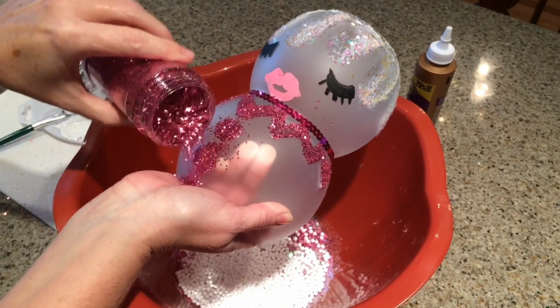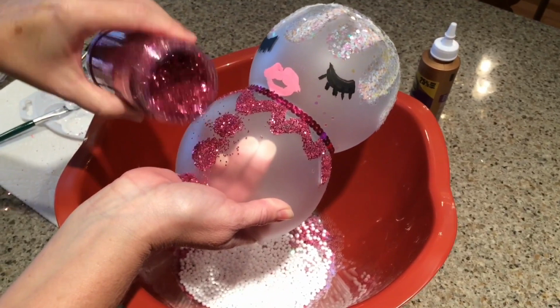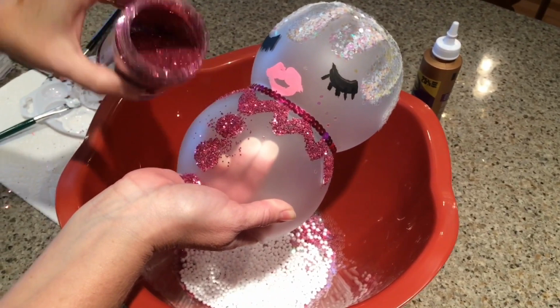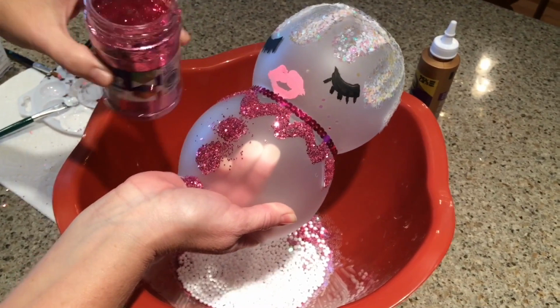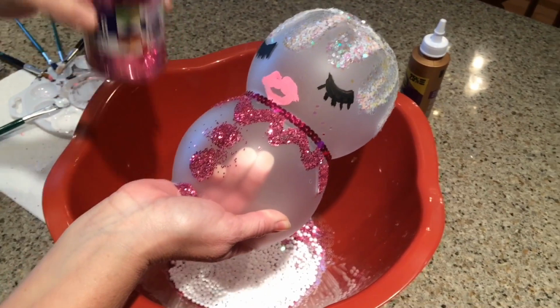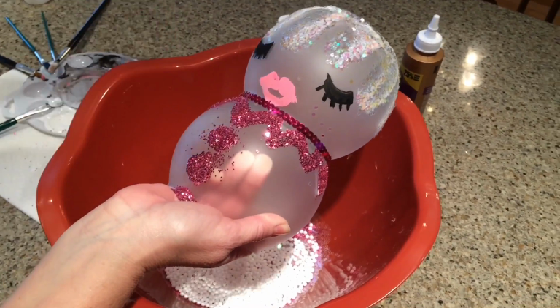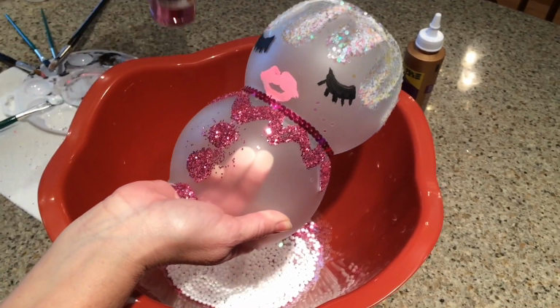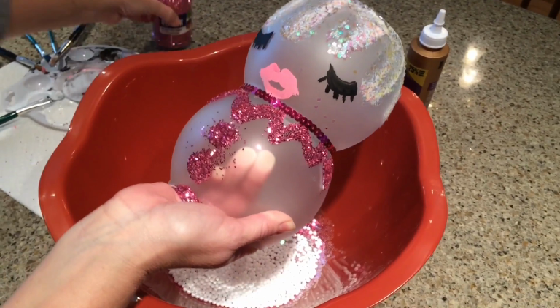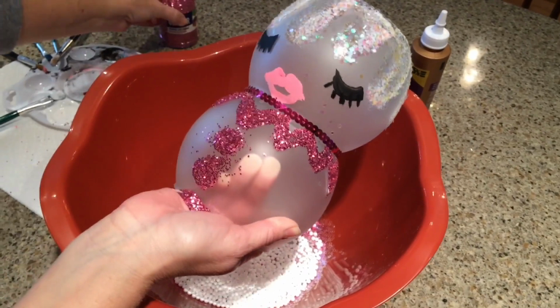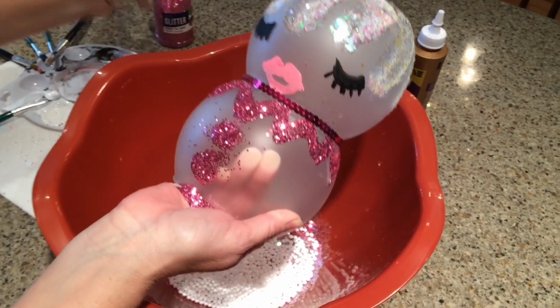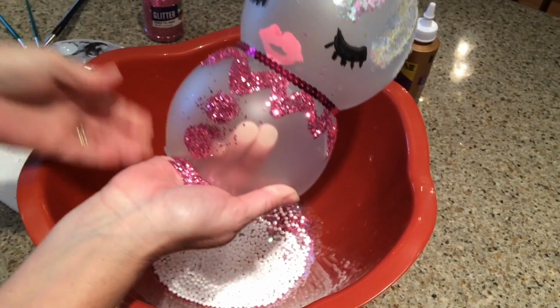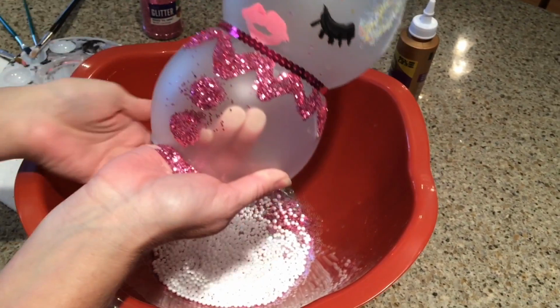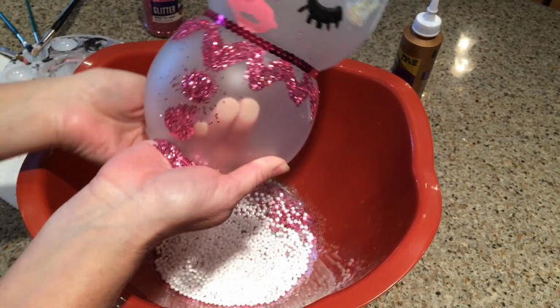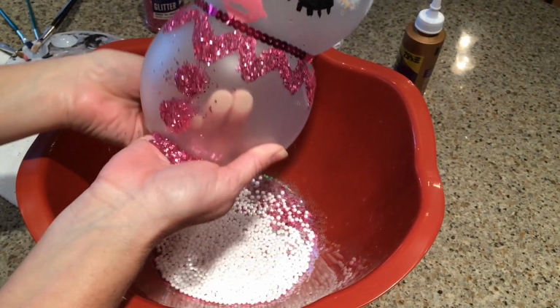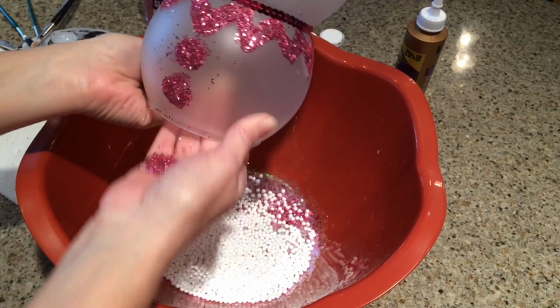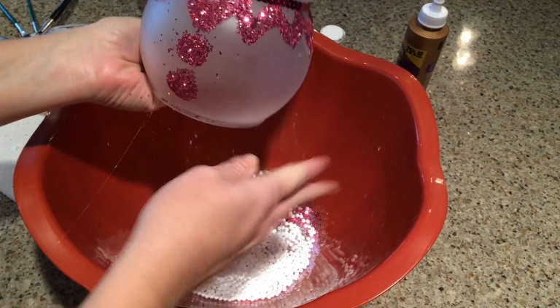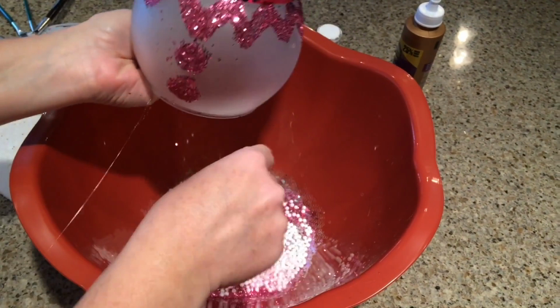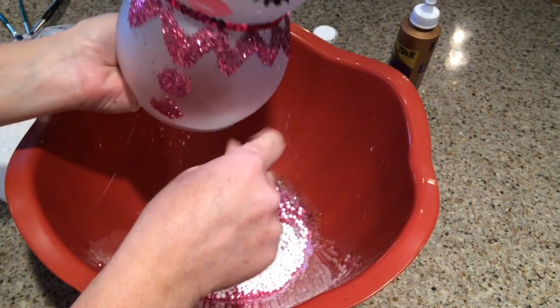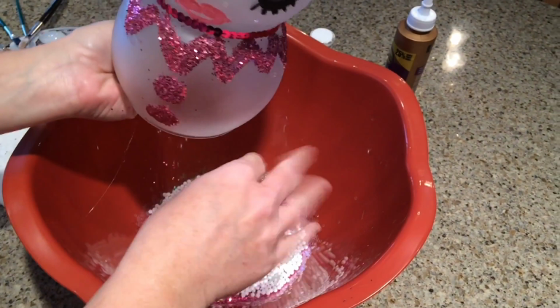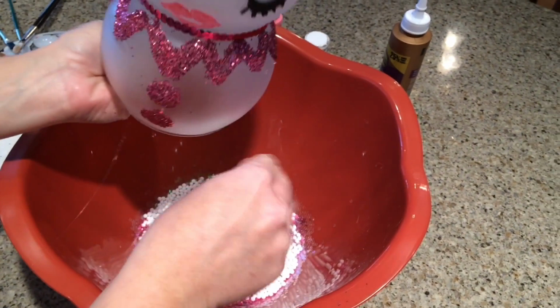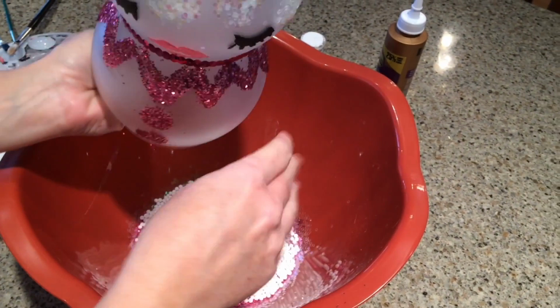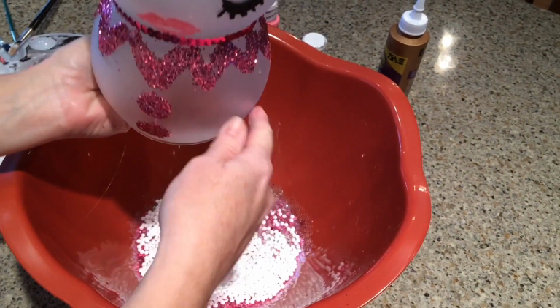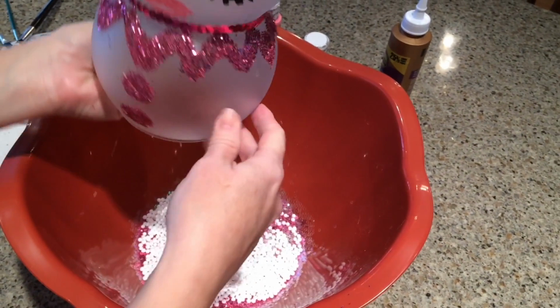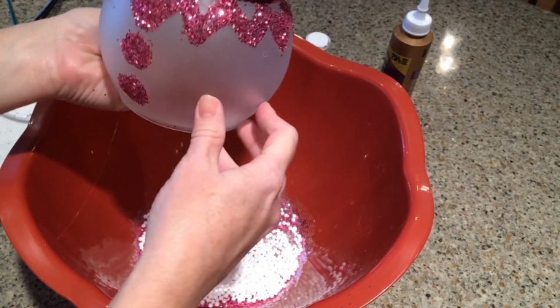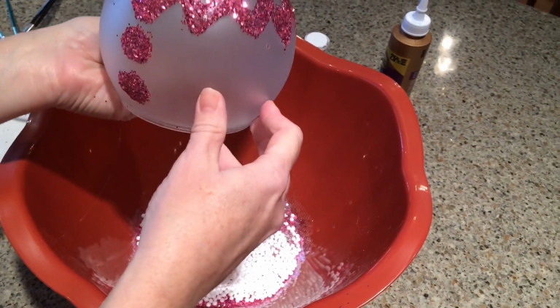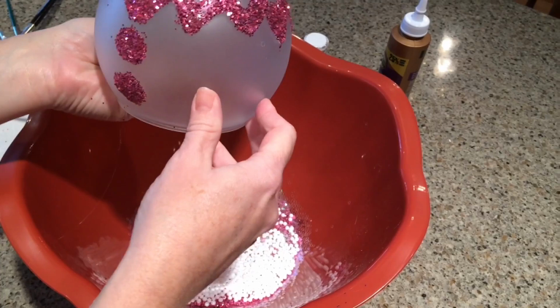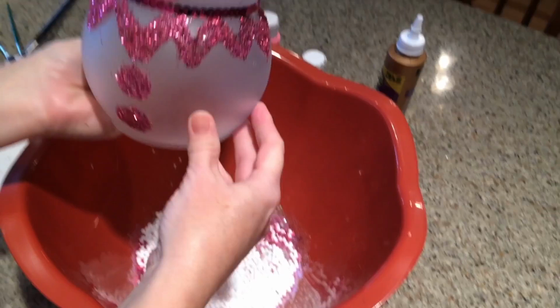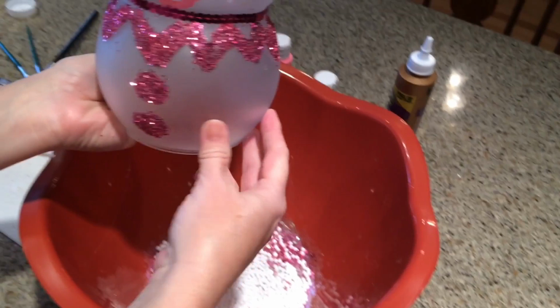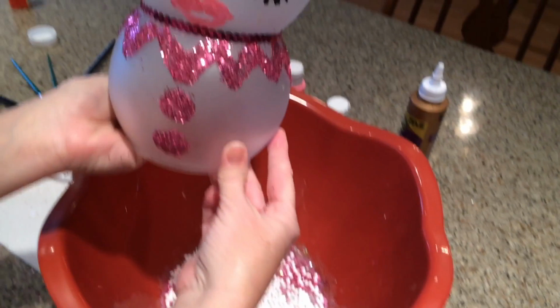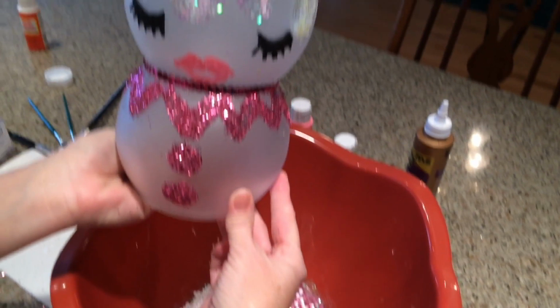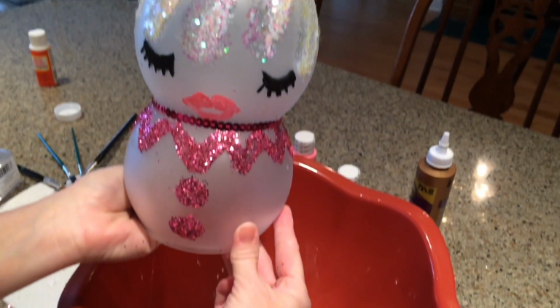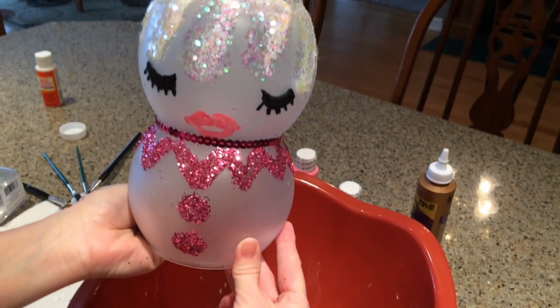On the other snow baby, I just added some silver snowflakes and hot glued them on.